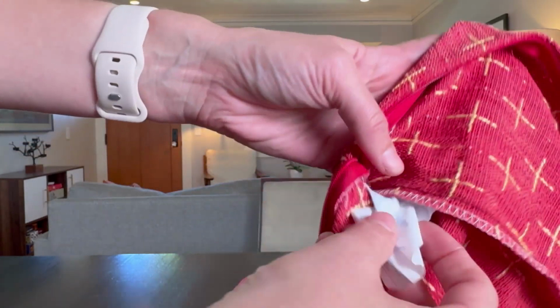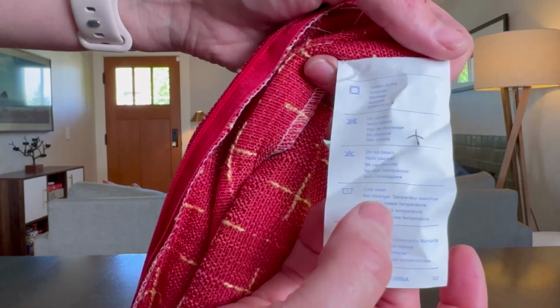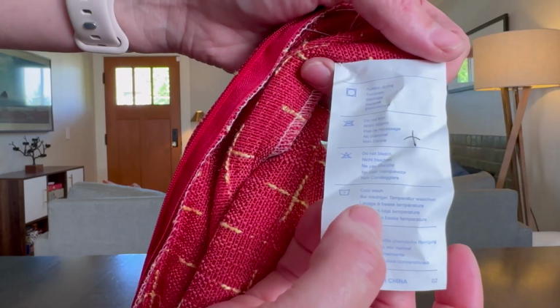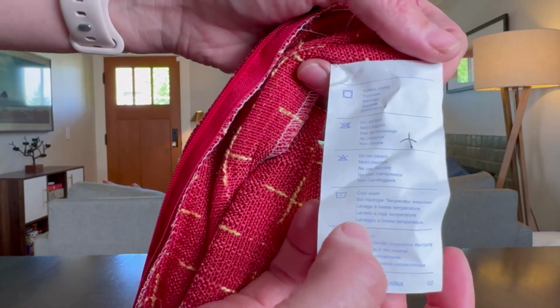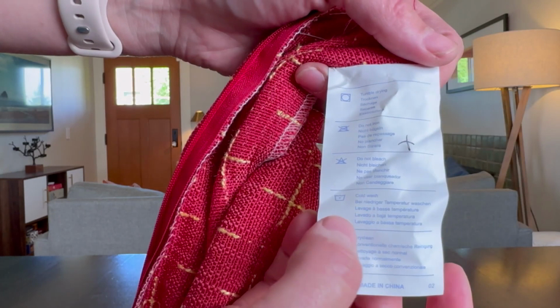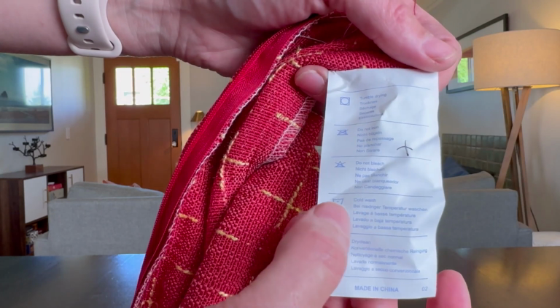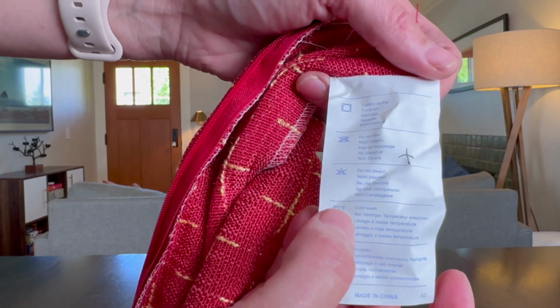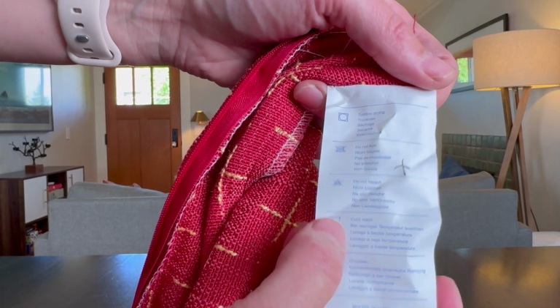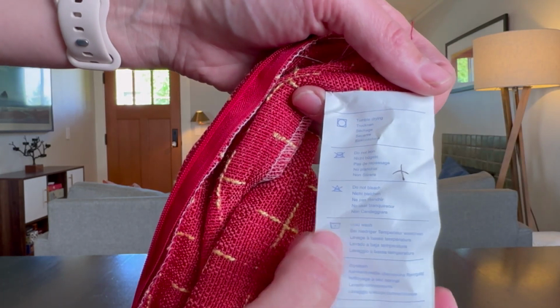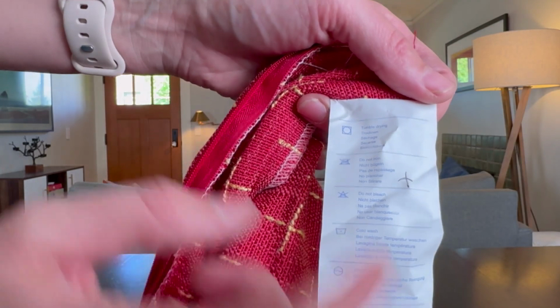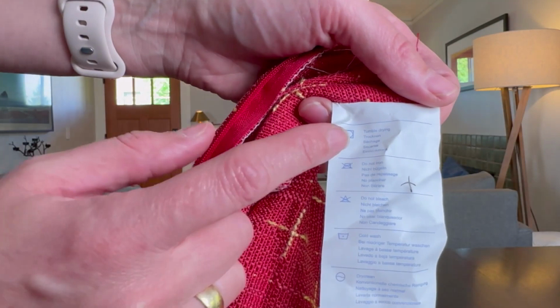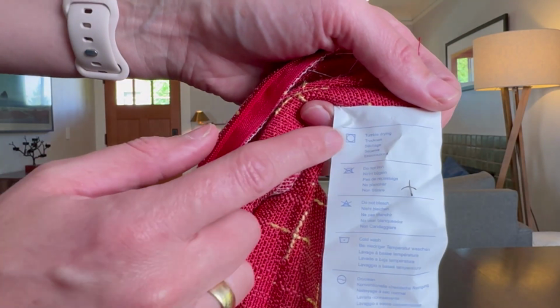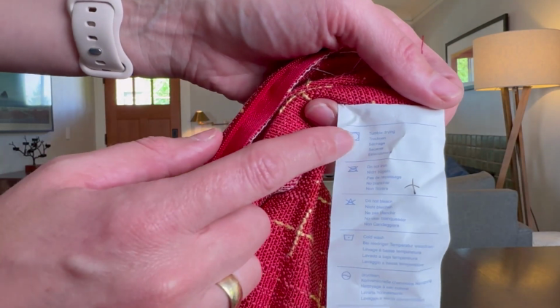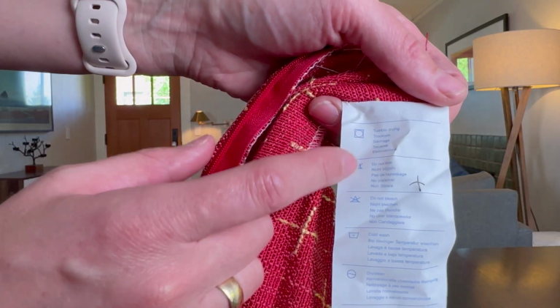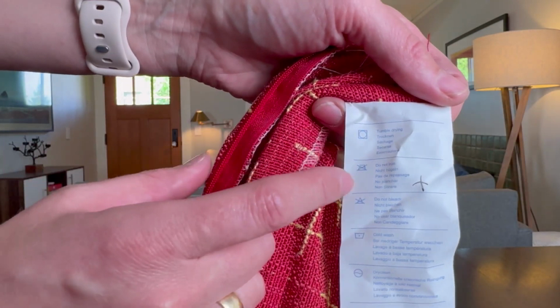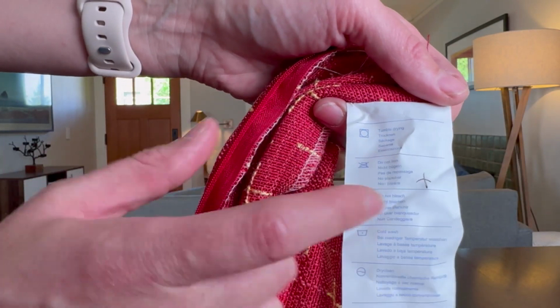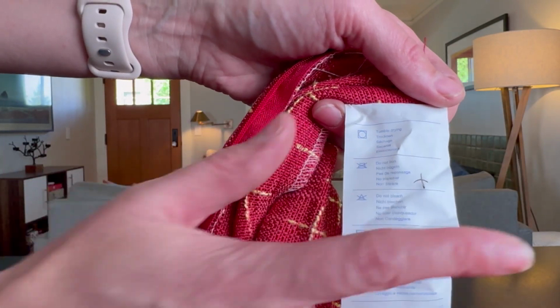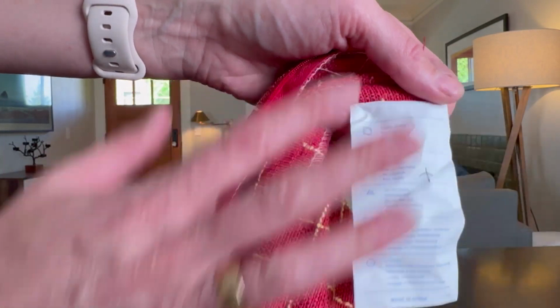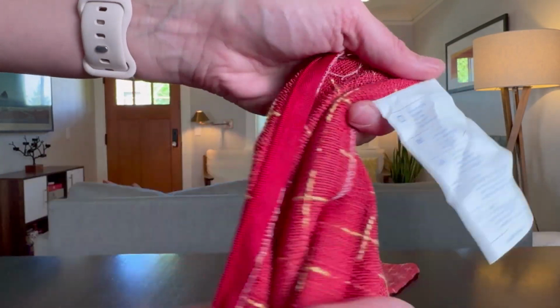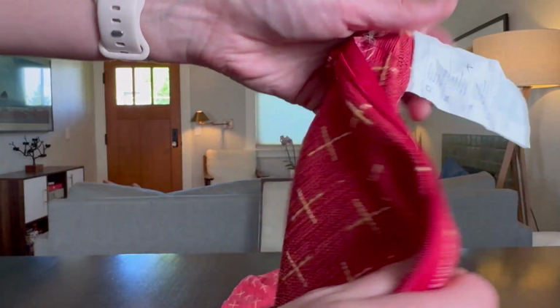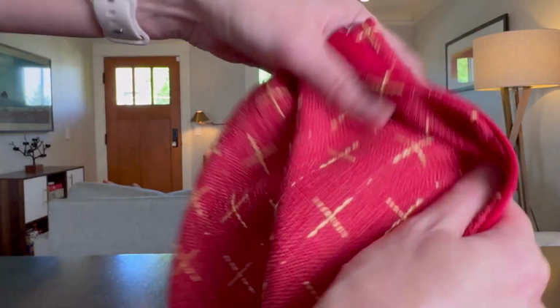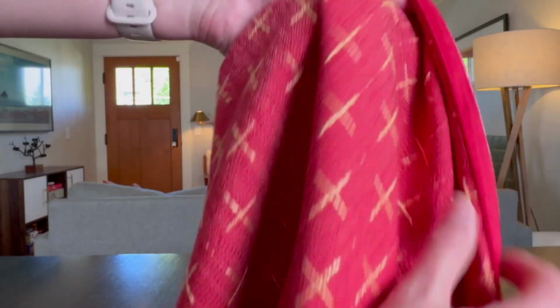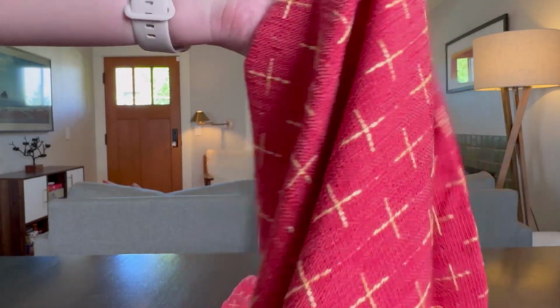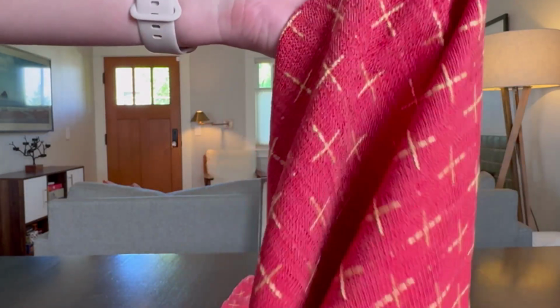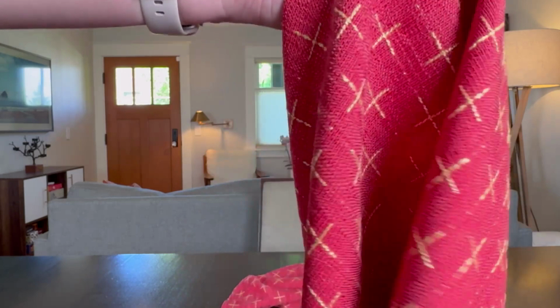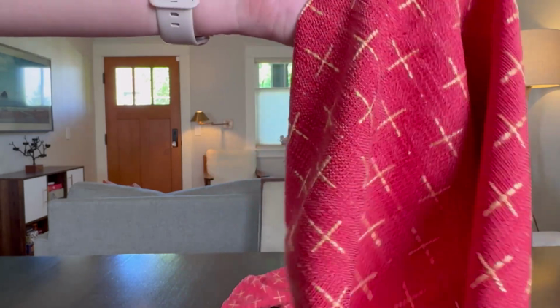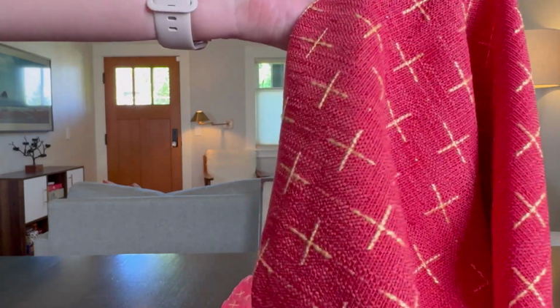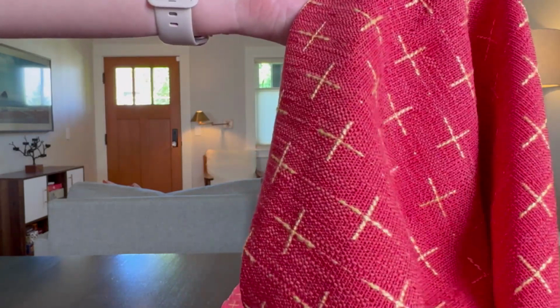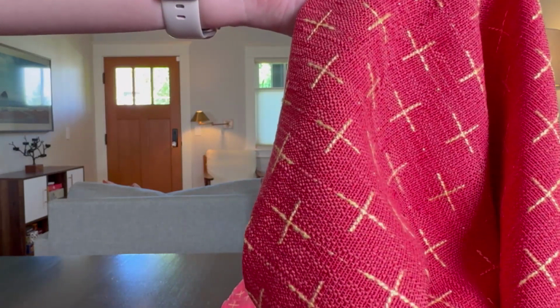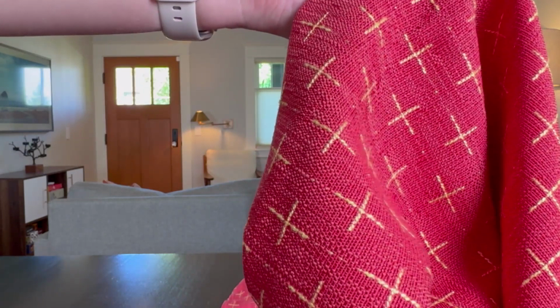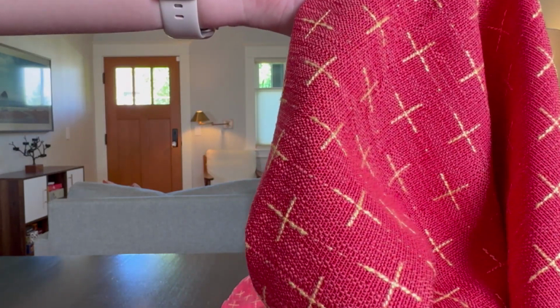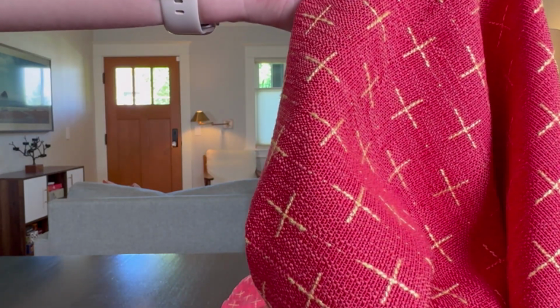And these are washable. You can cold wash and tumble dry them, which makes them much easier to care for over time.